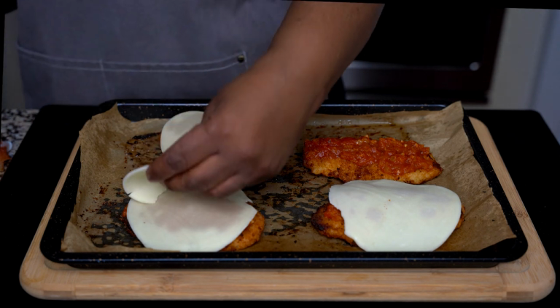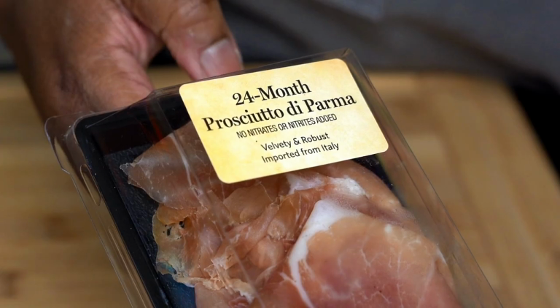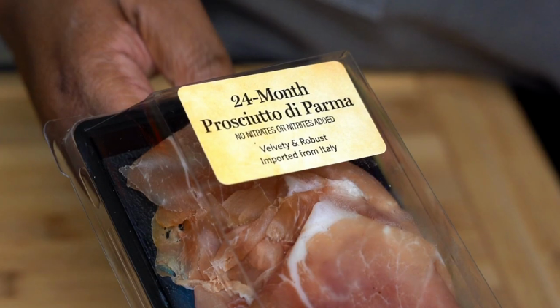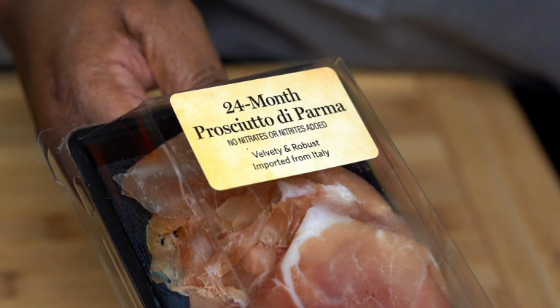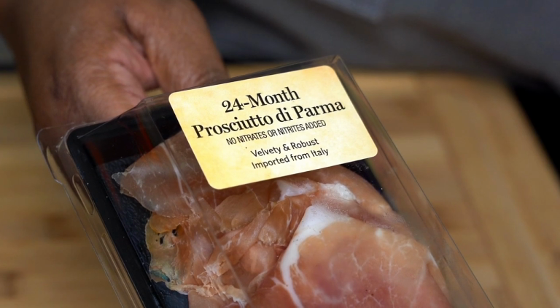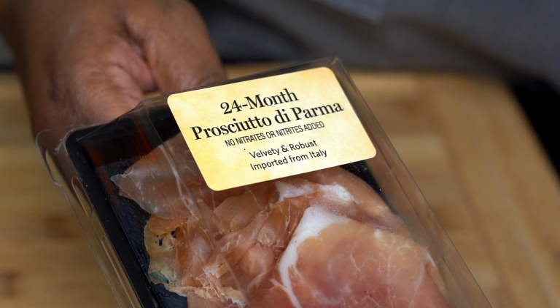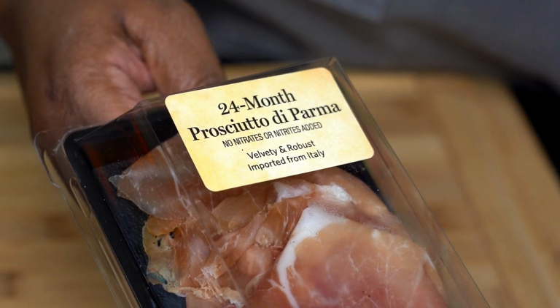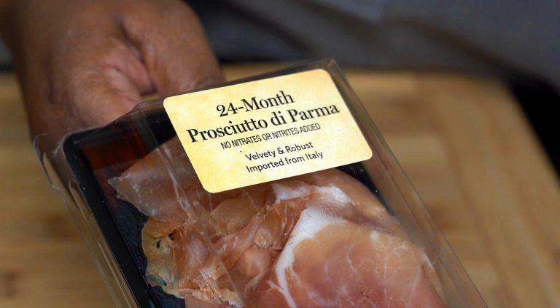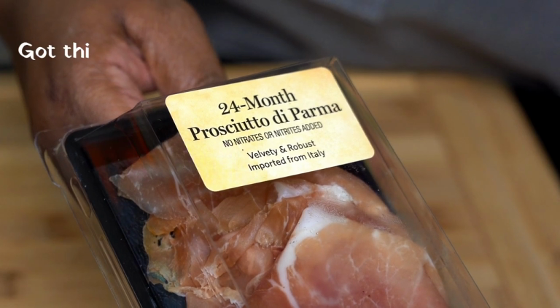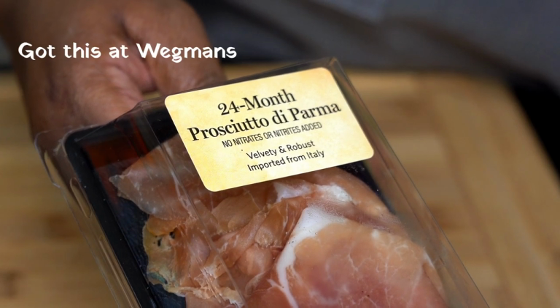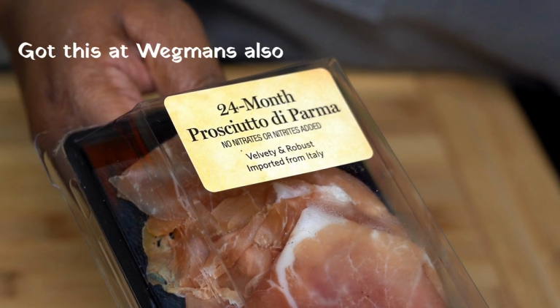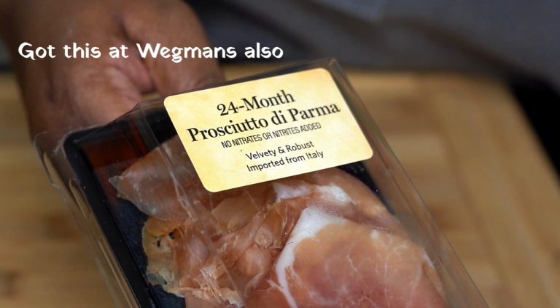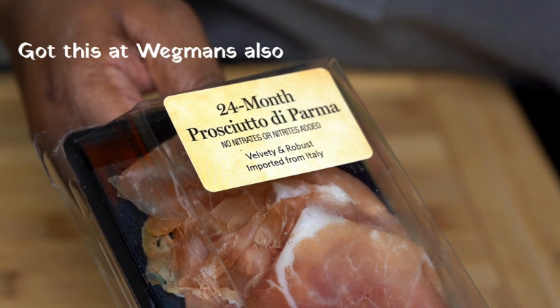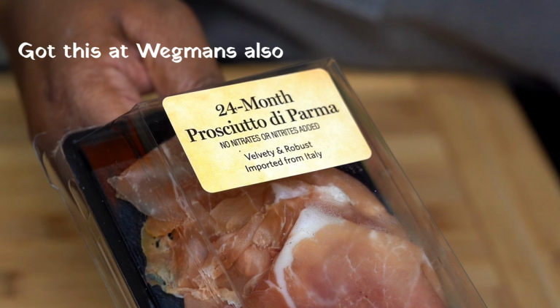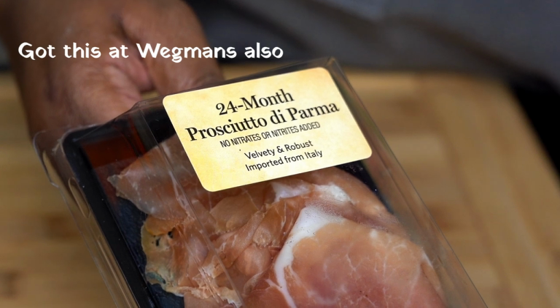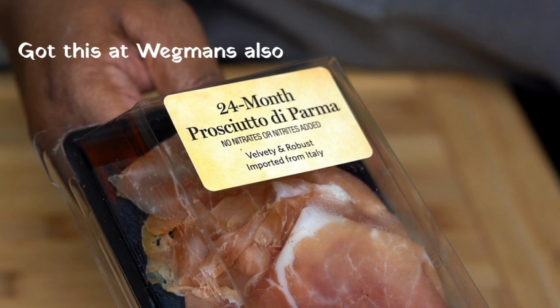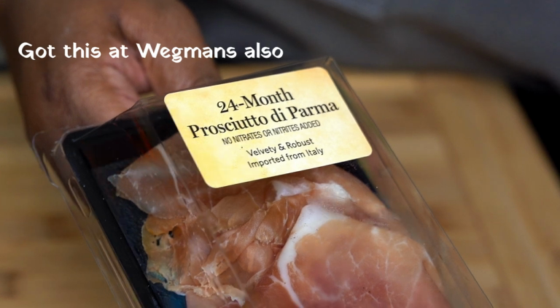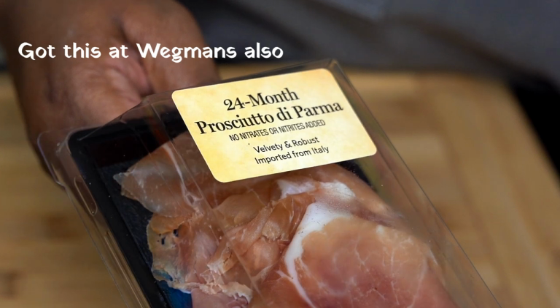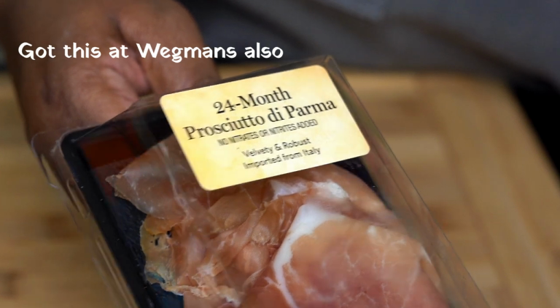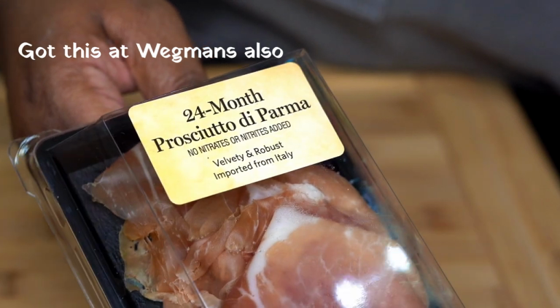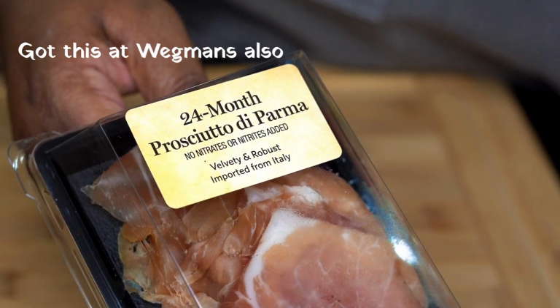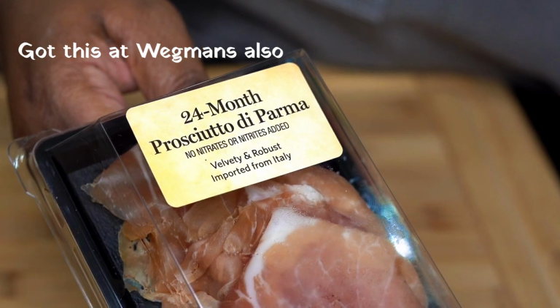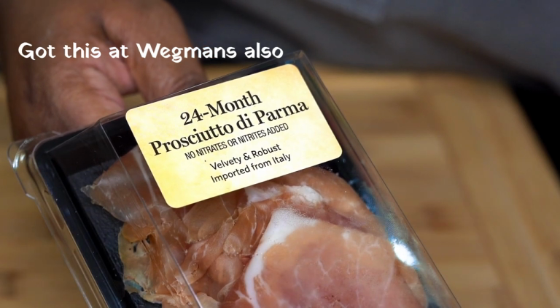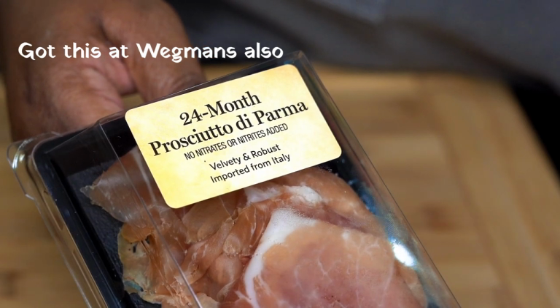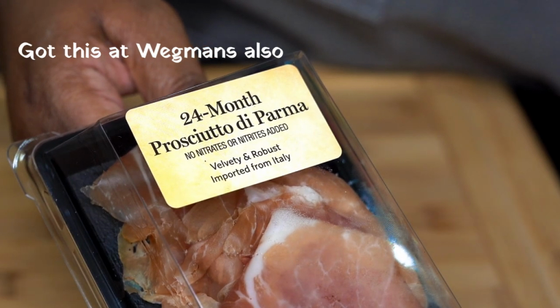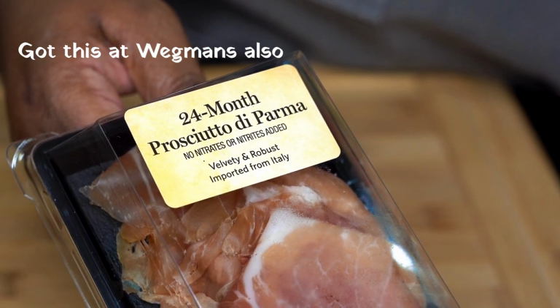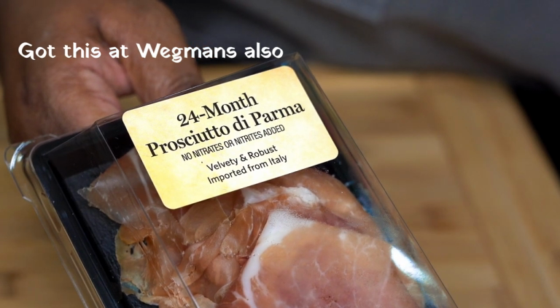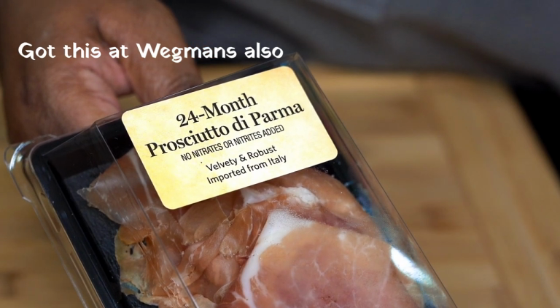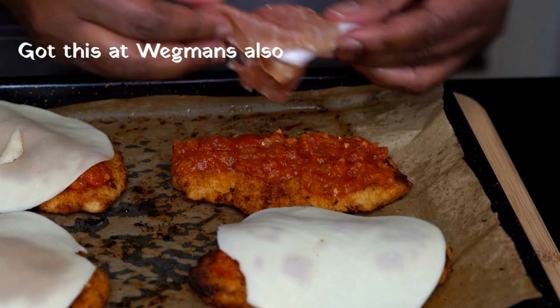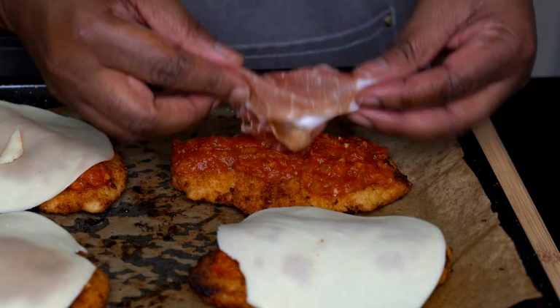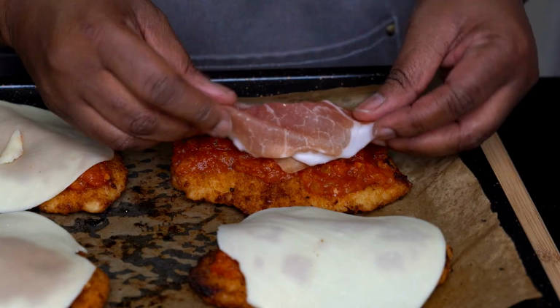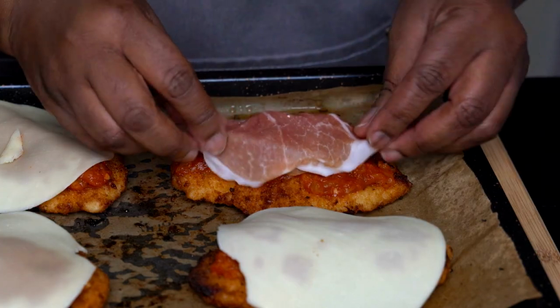I also picked up some prosciutto and add it to one of the chicken breasts. Prosciutto really gives it a great flavor.